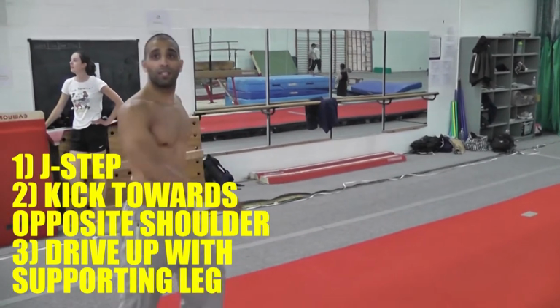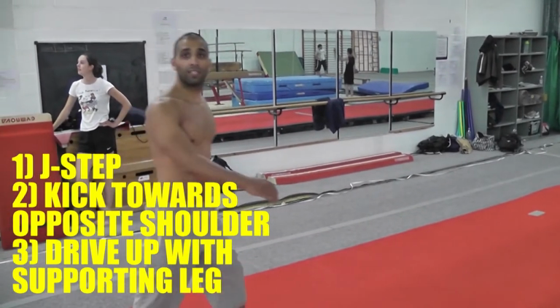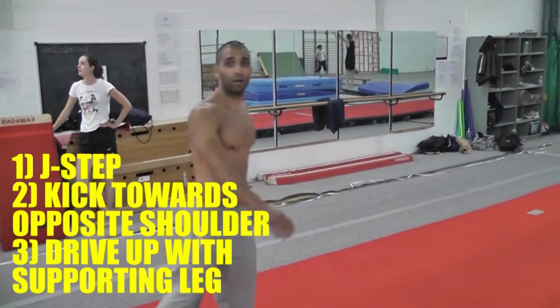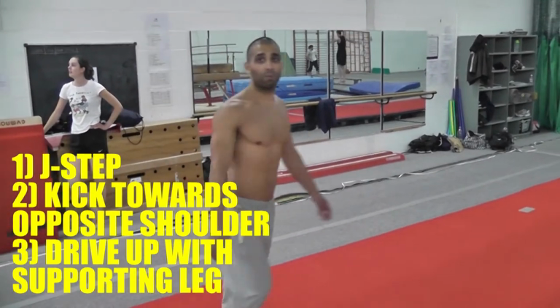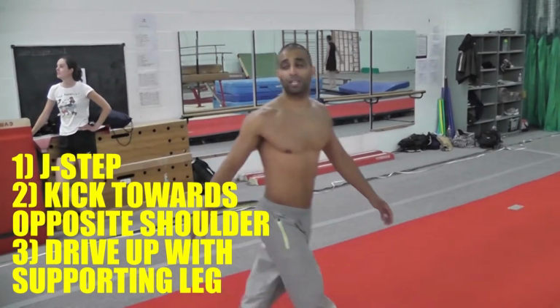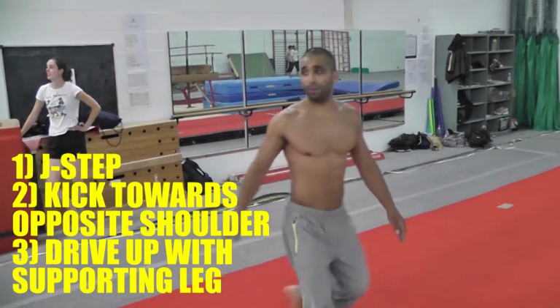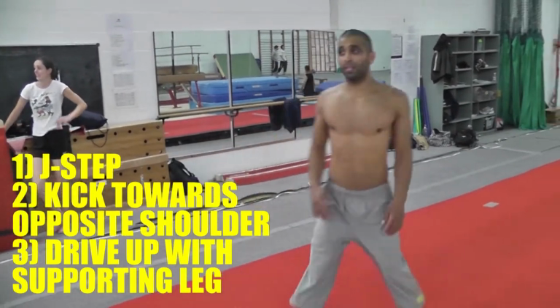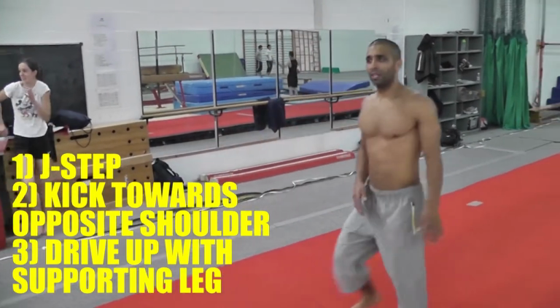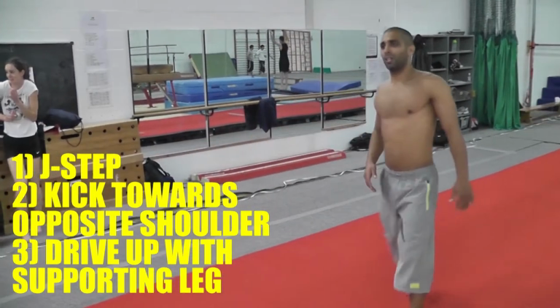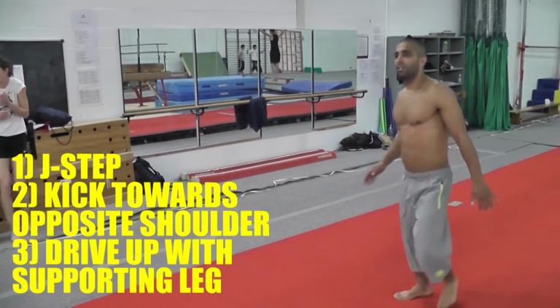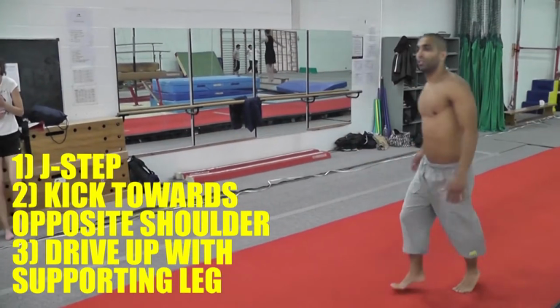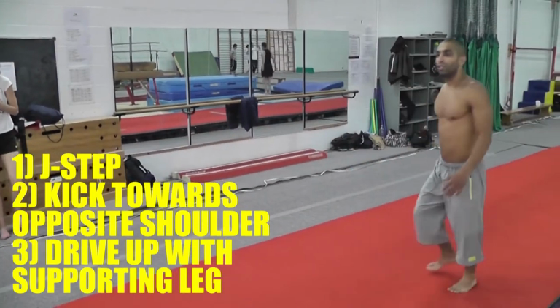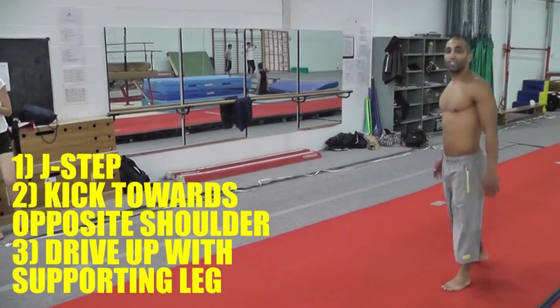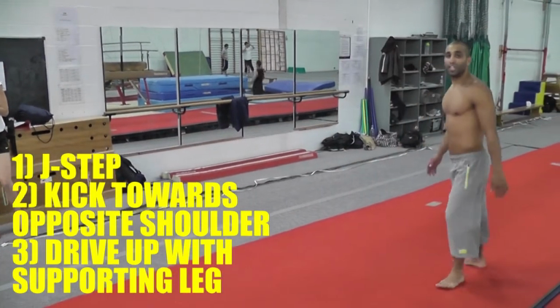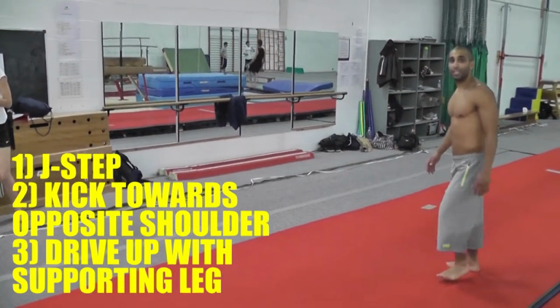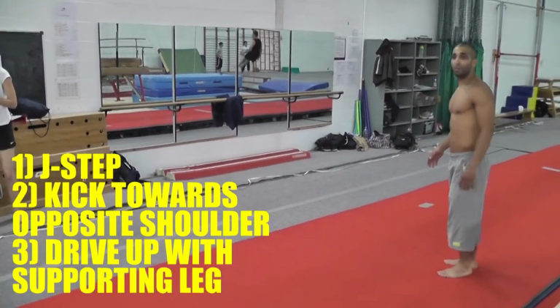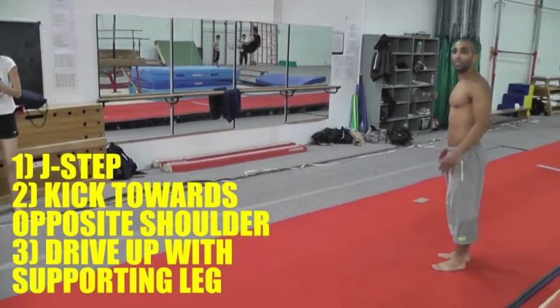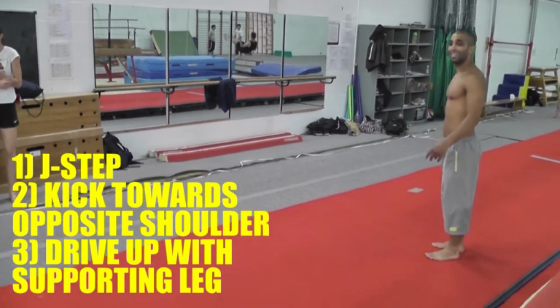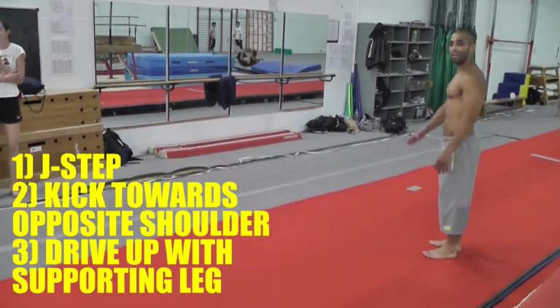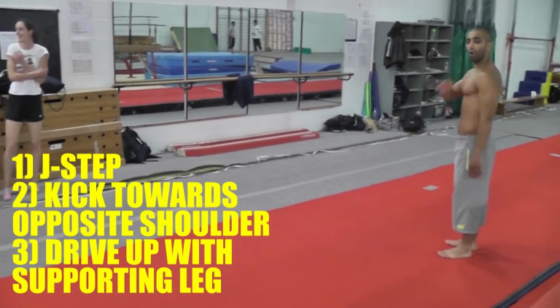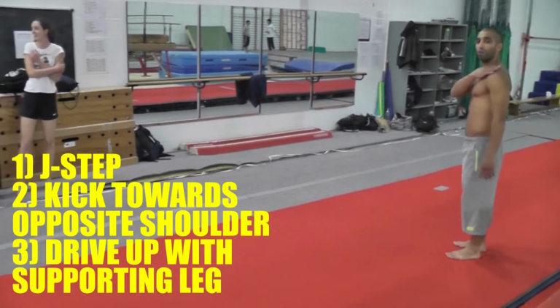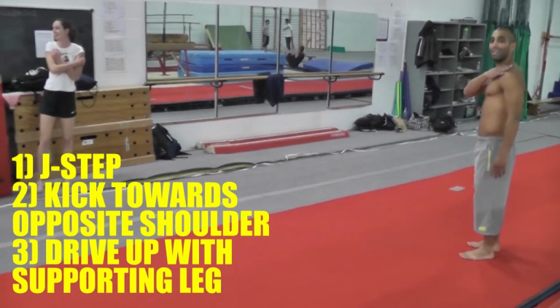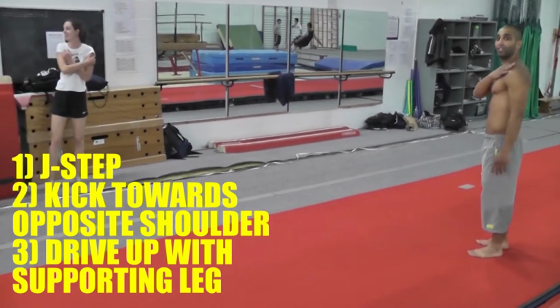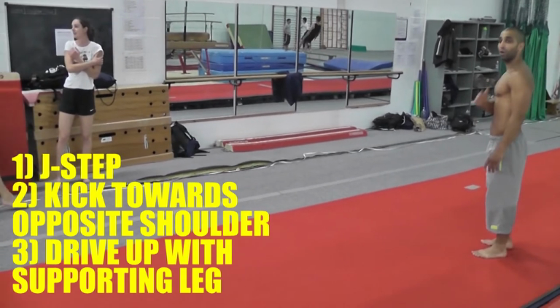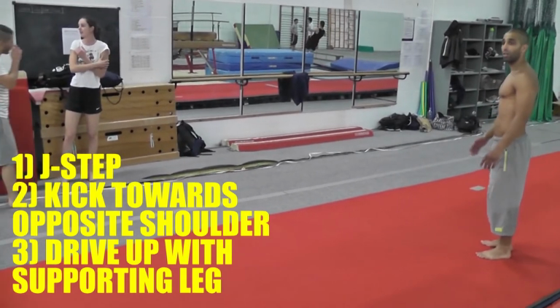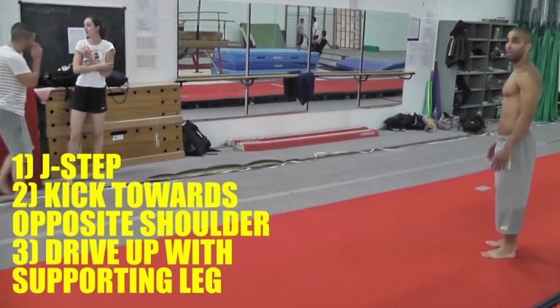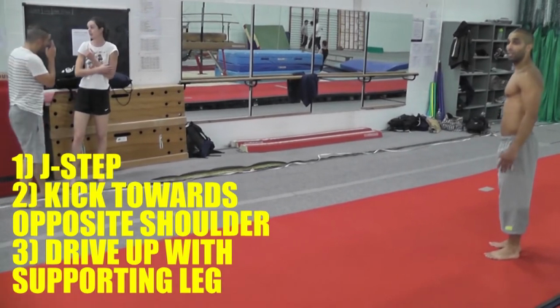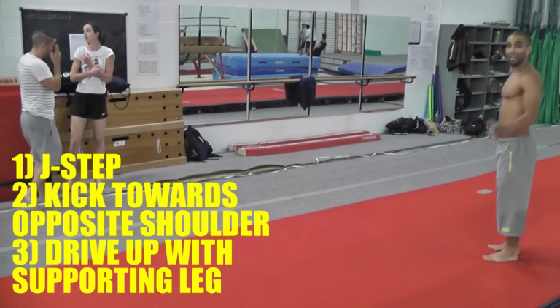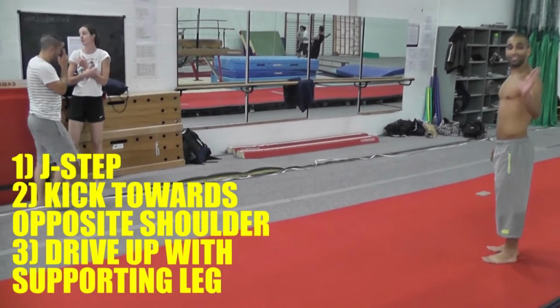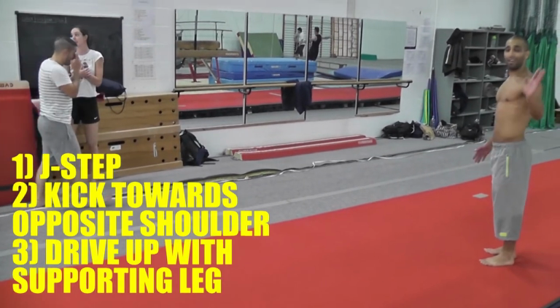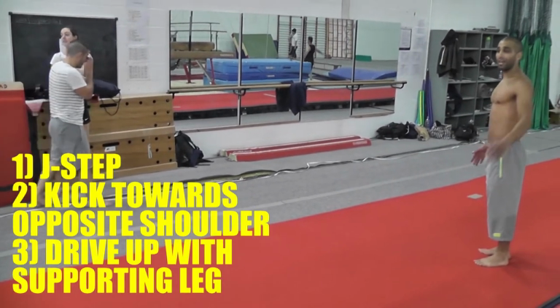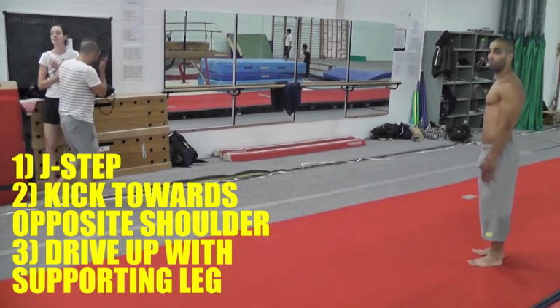One more time: the J step, and you're going to kick over your left shoulder at a slight angle.